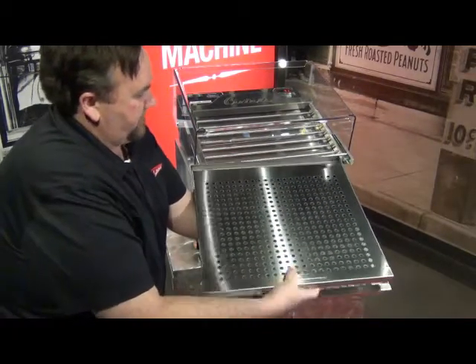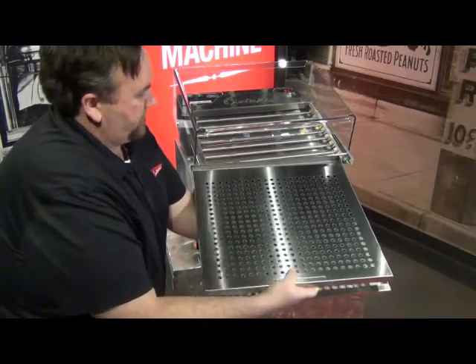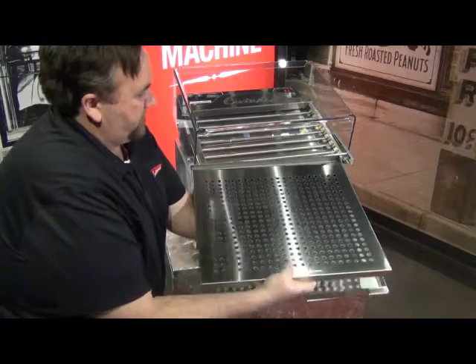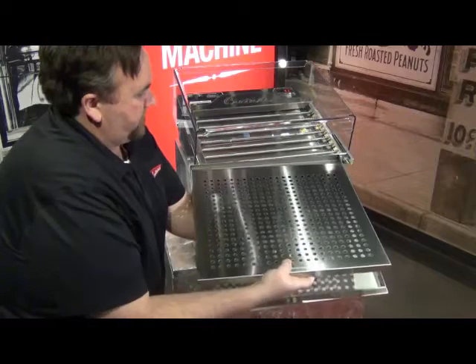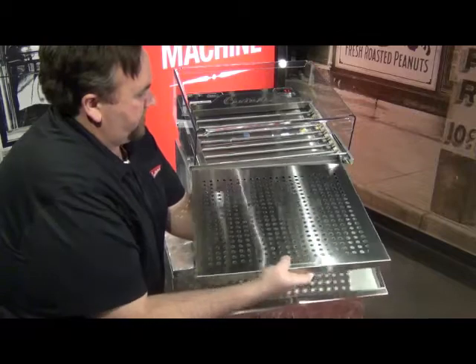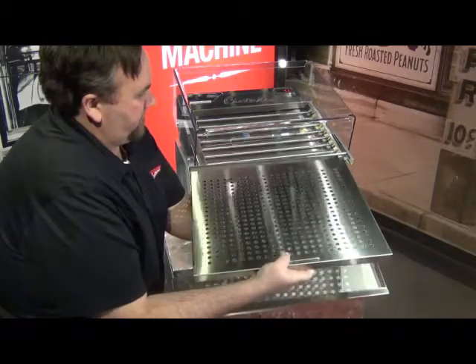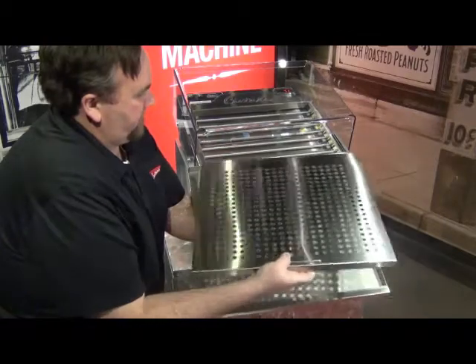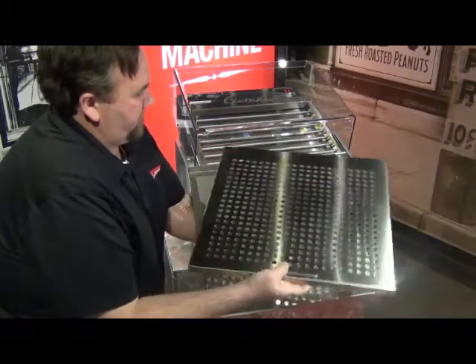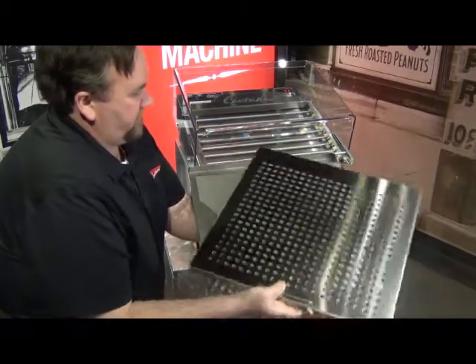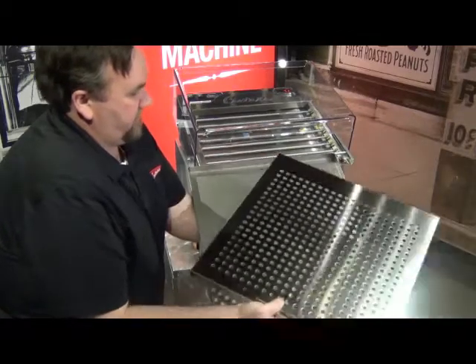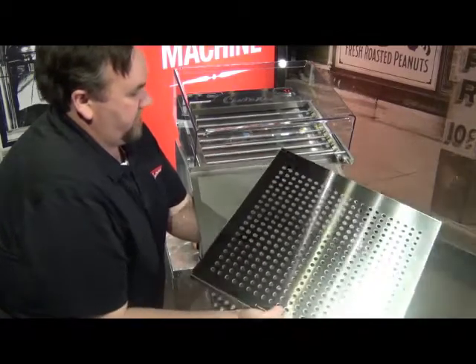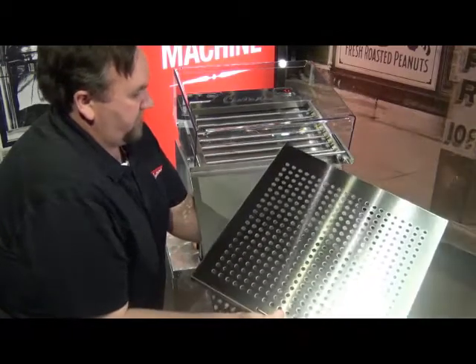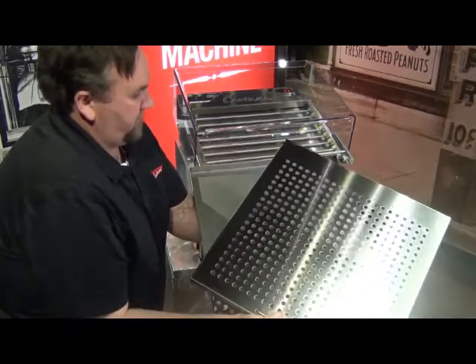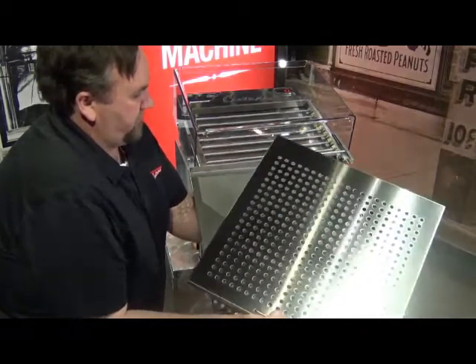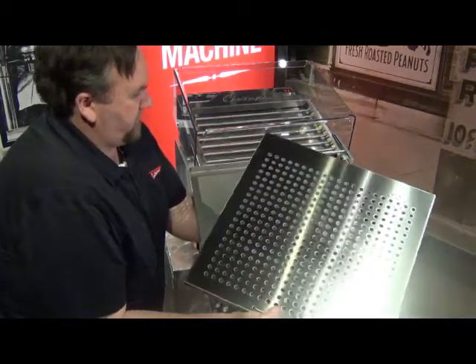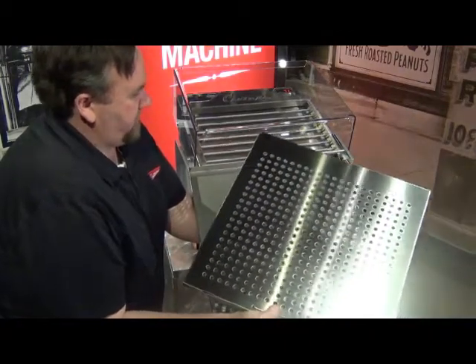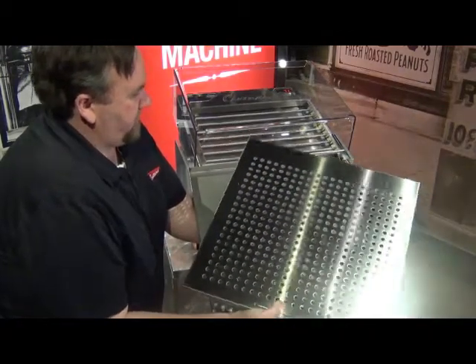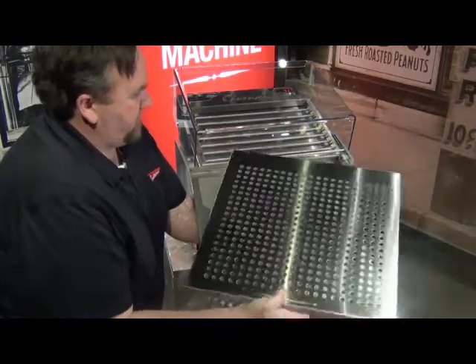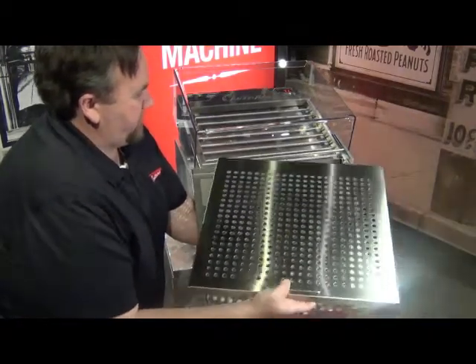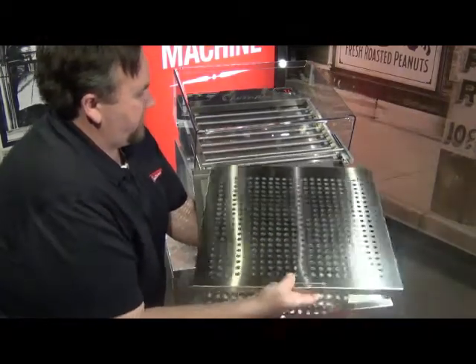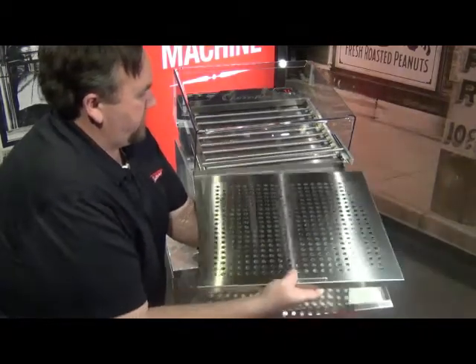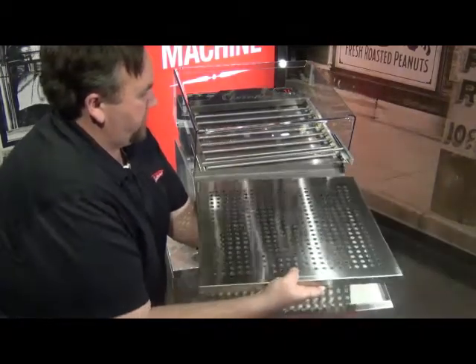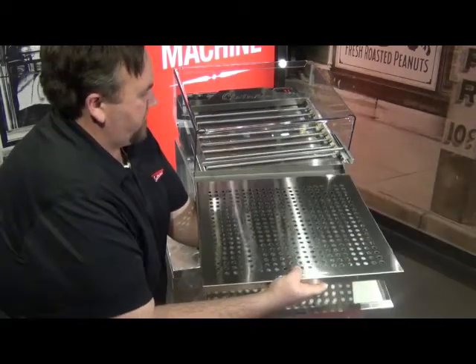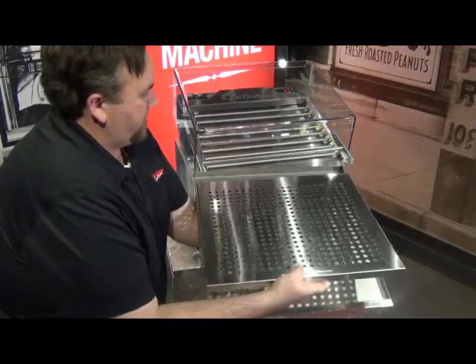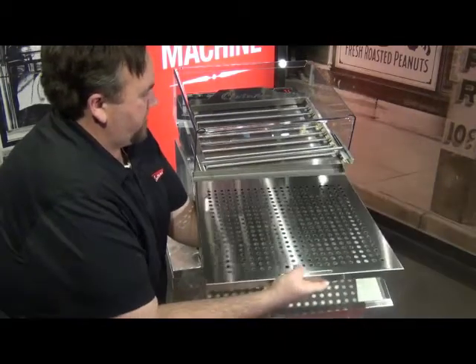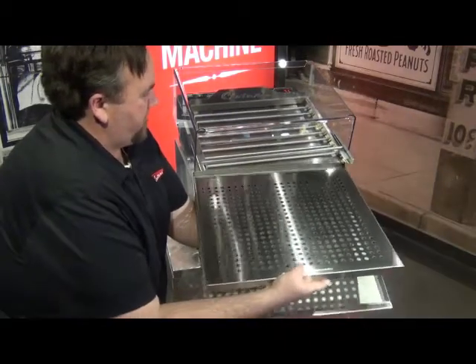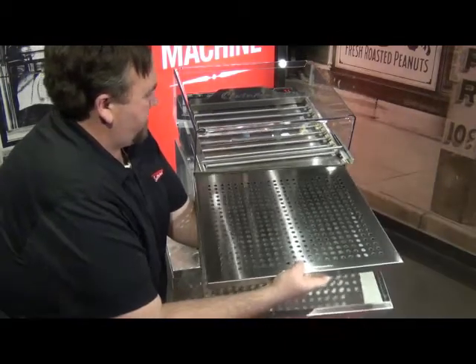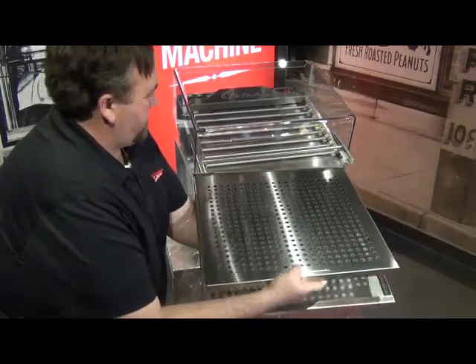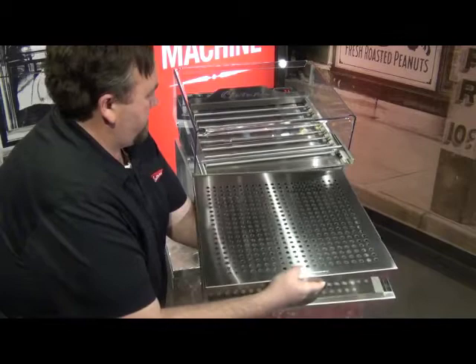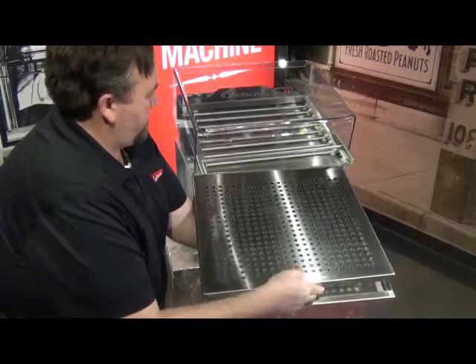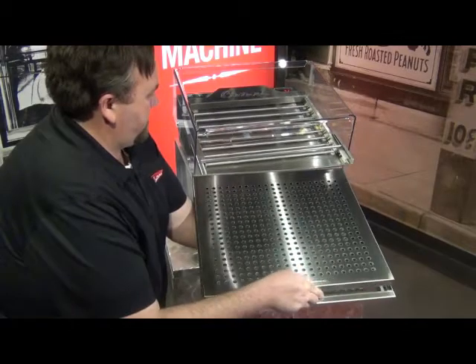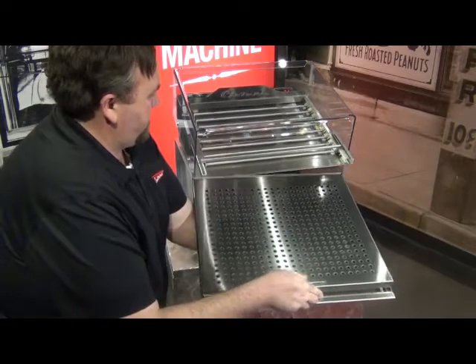The water tray is removable, which allows it to be taken to a sink to disassemble and thoroughly clean.